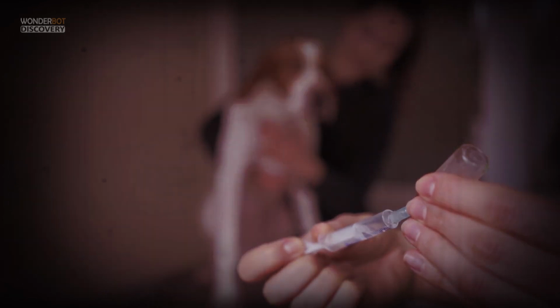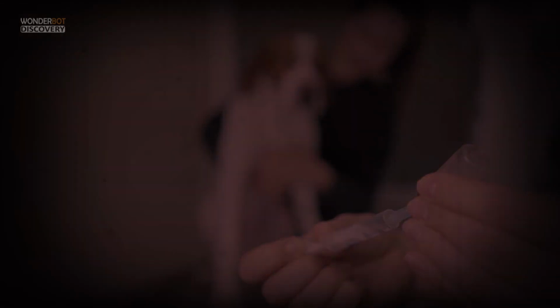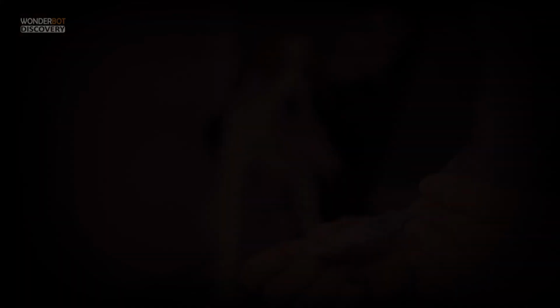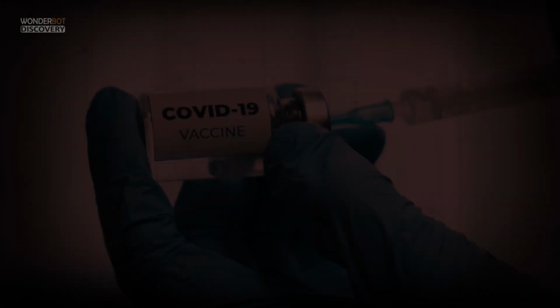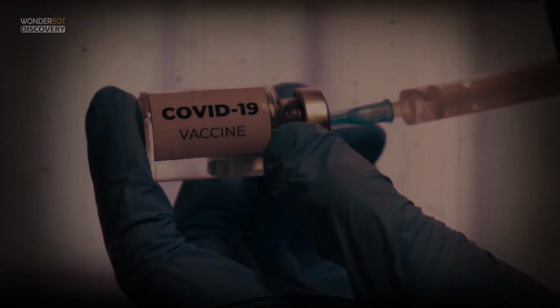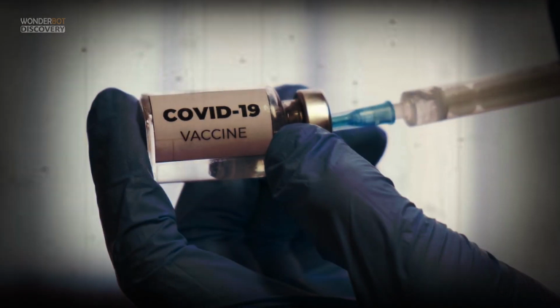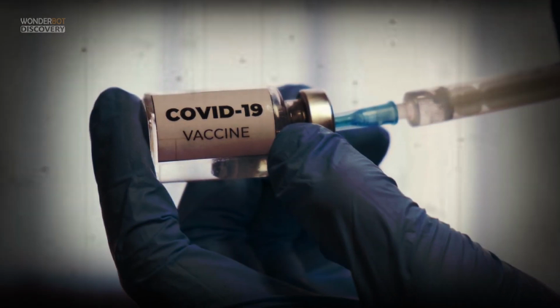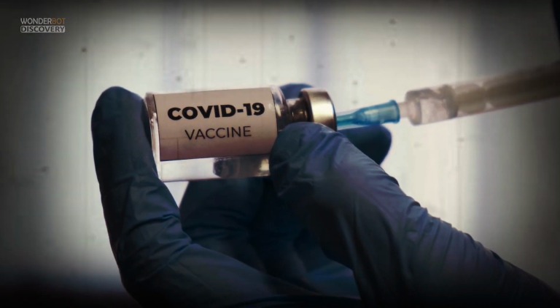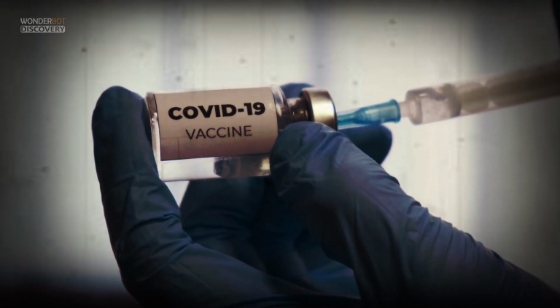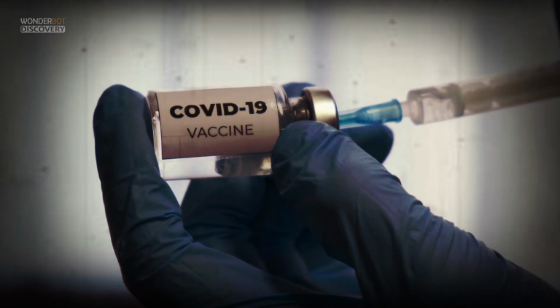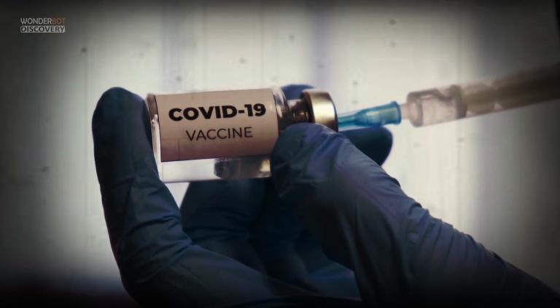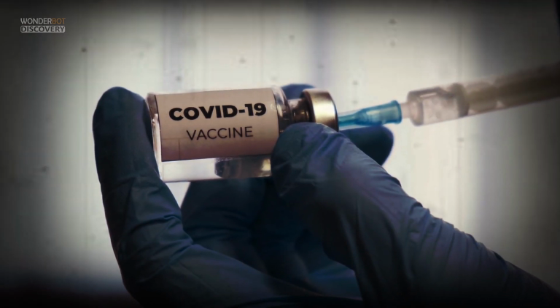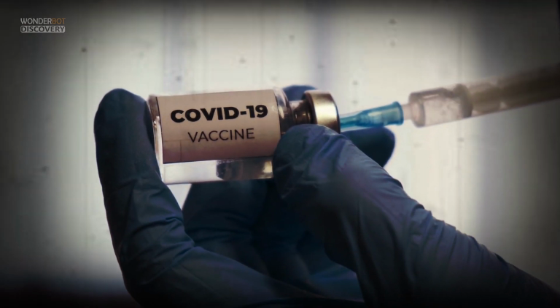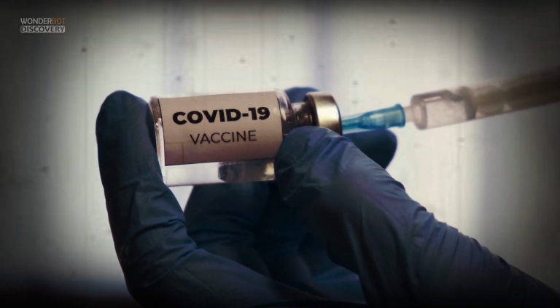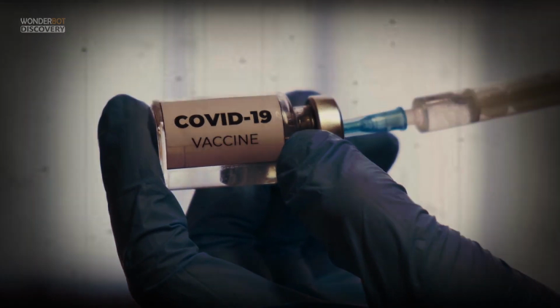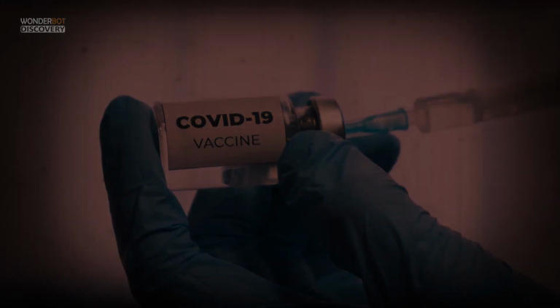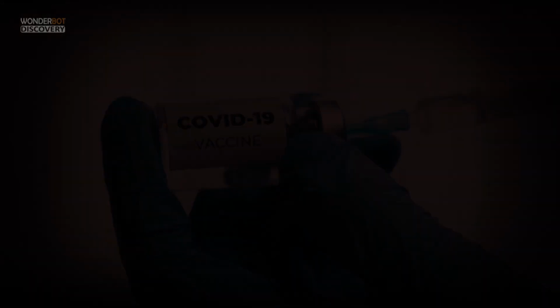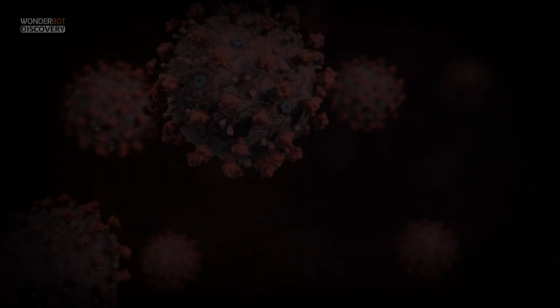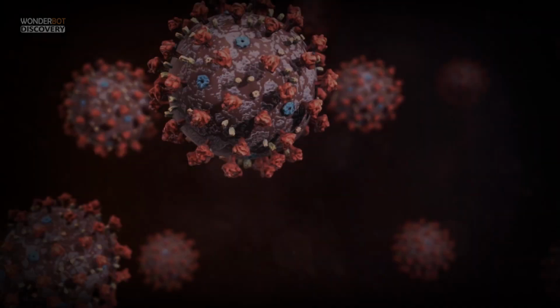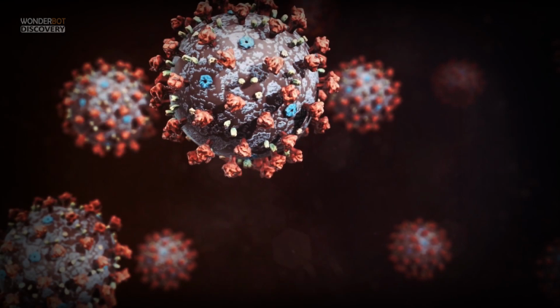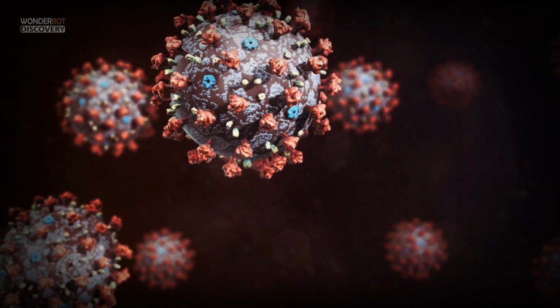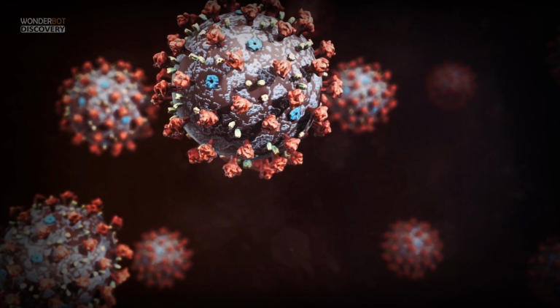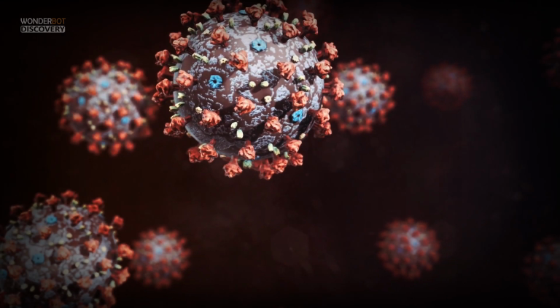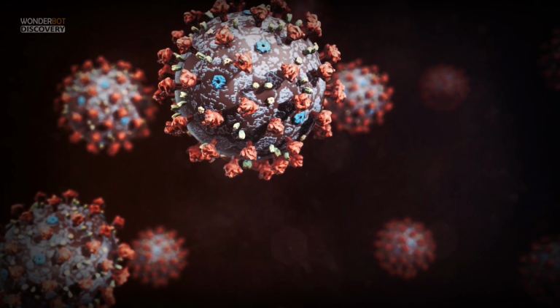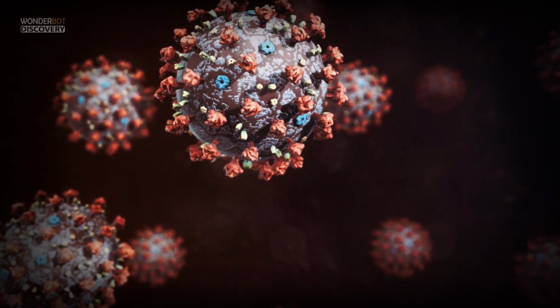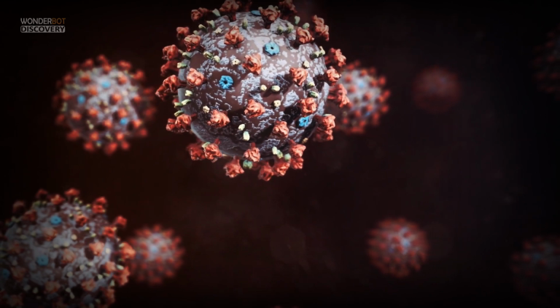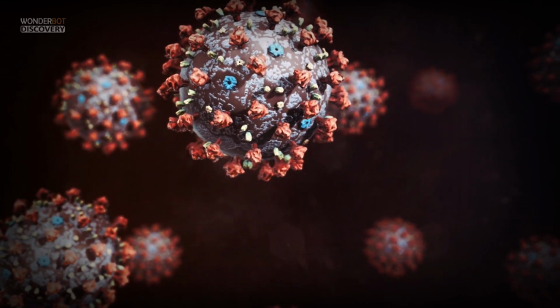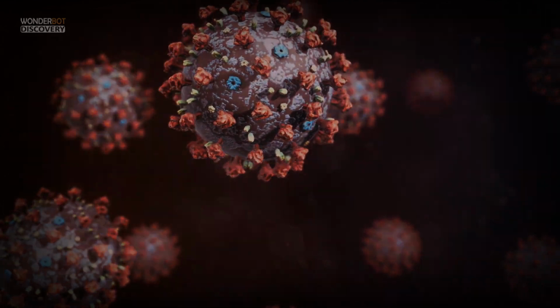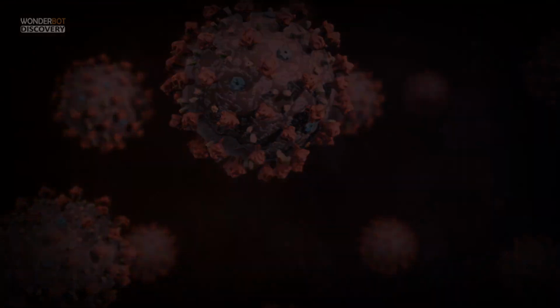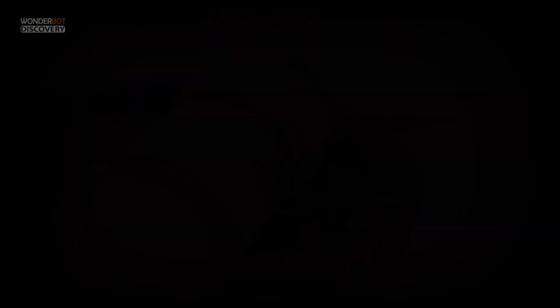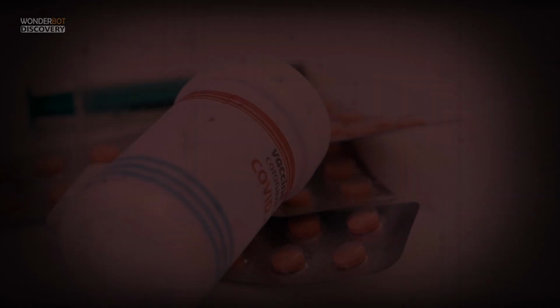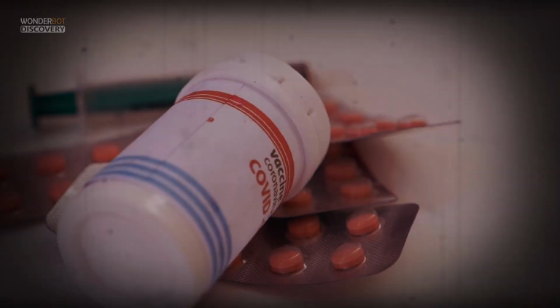Who should get the COVID-19 vaccine first? Can you still spread COVID with the vaccine? And what are the available vaccines so far?